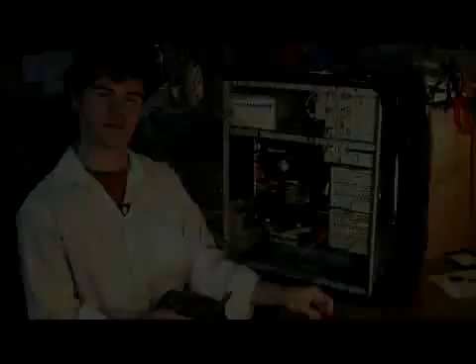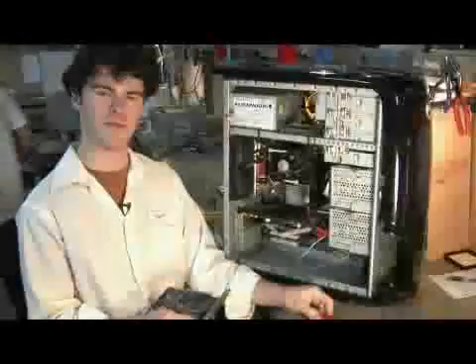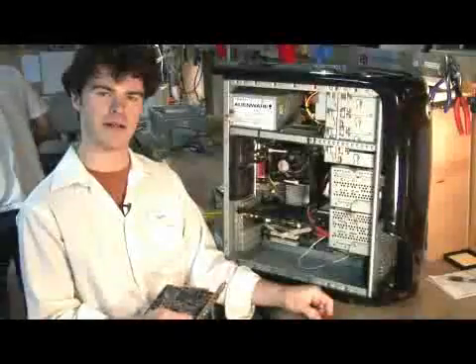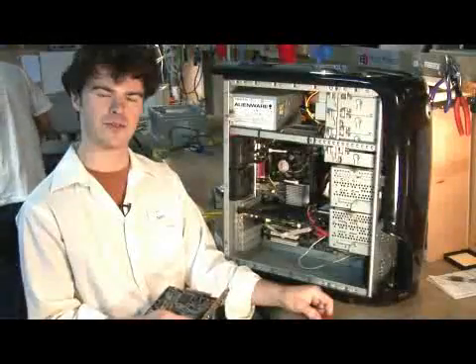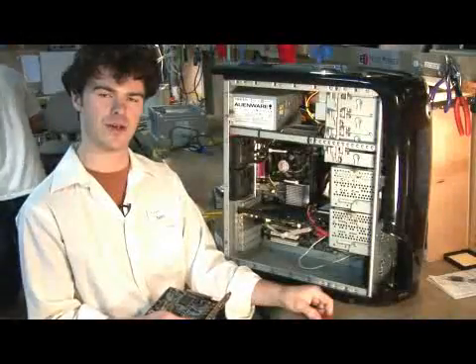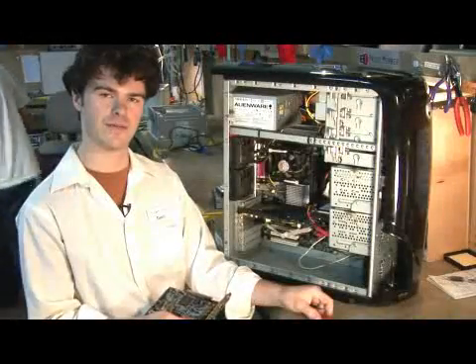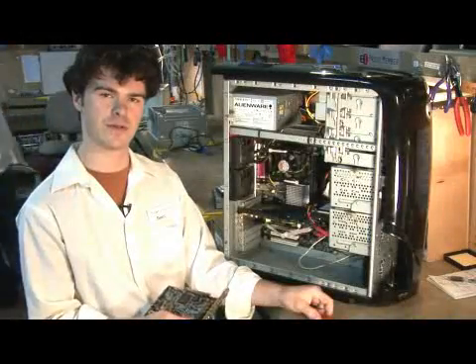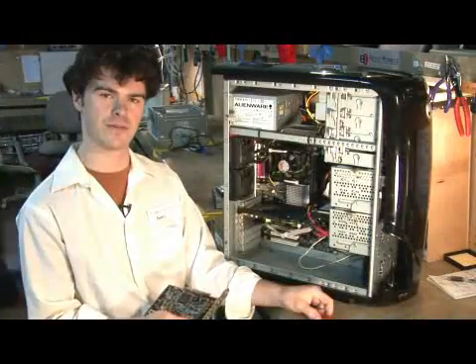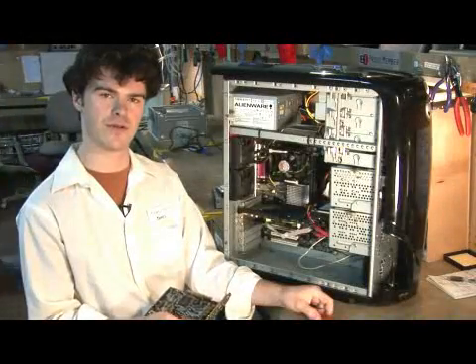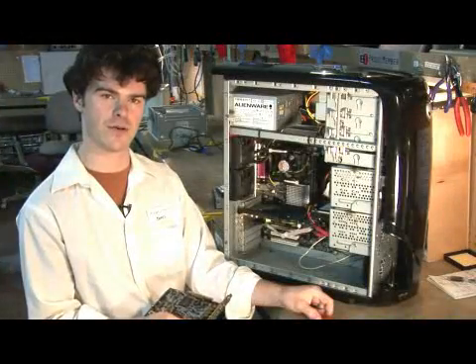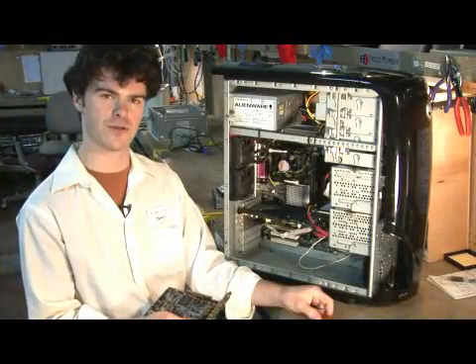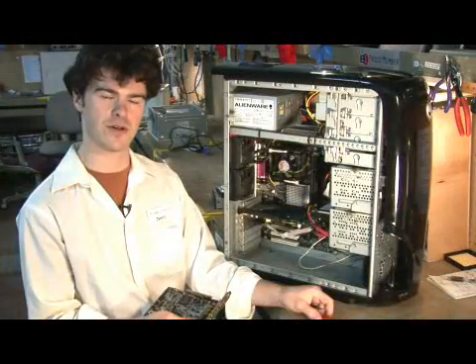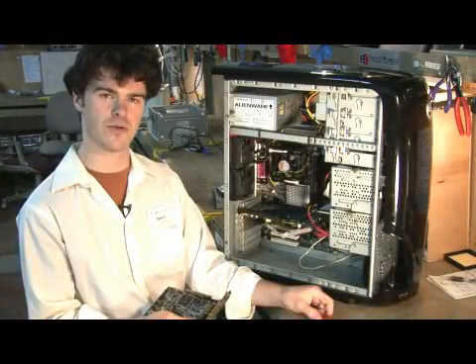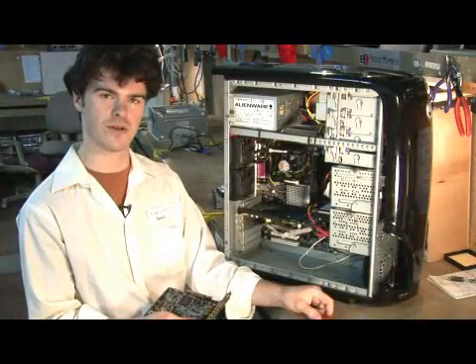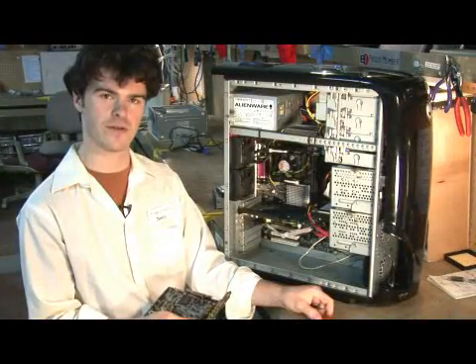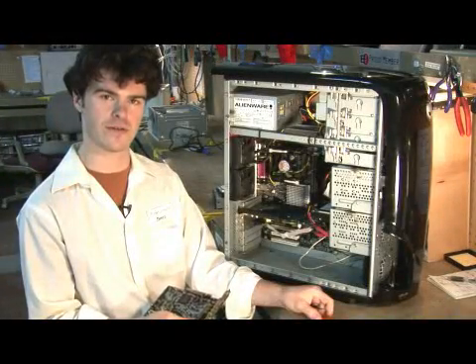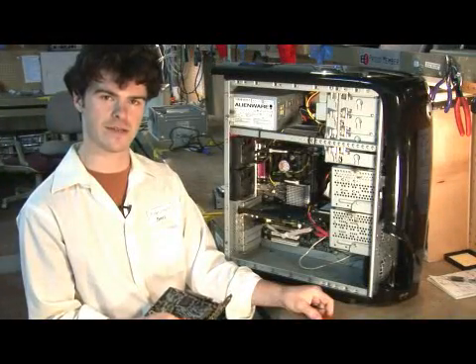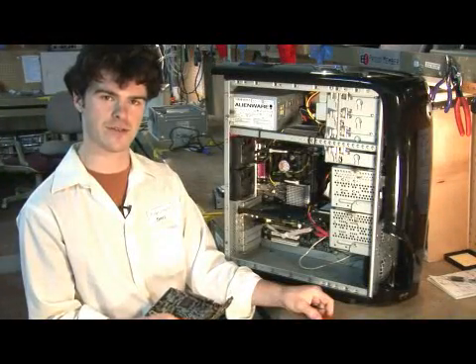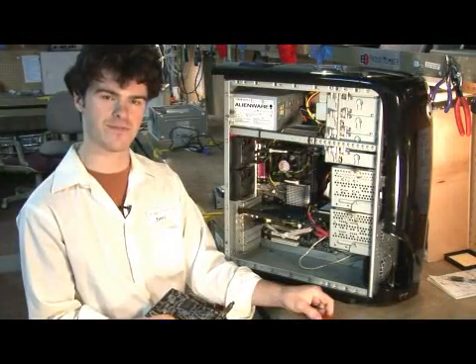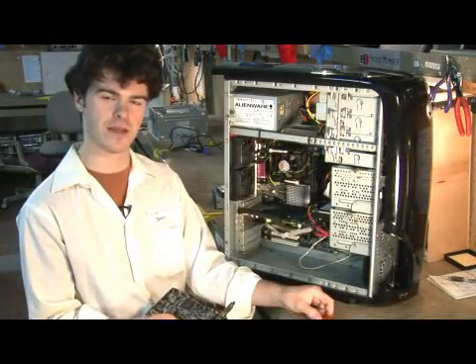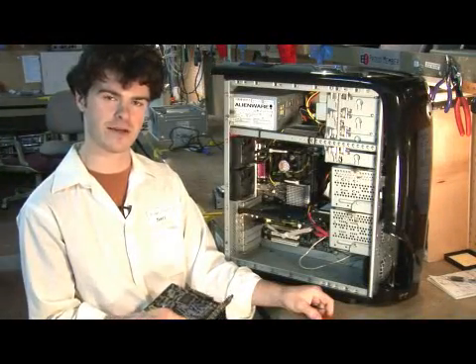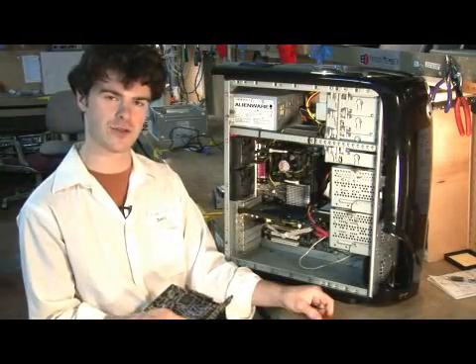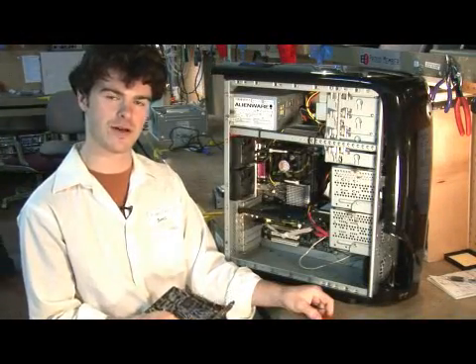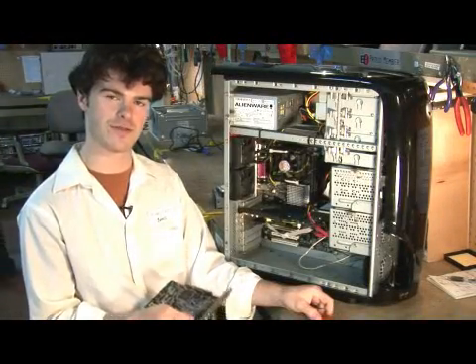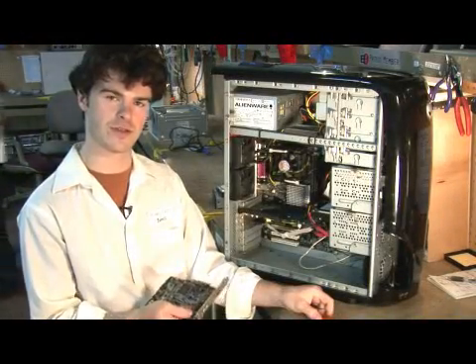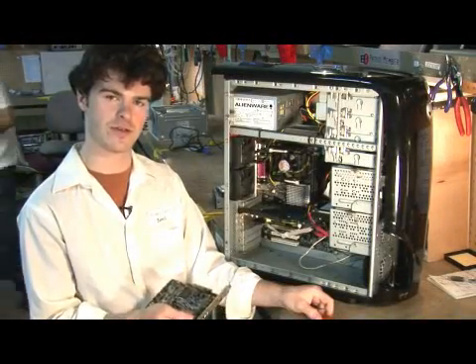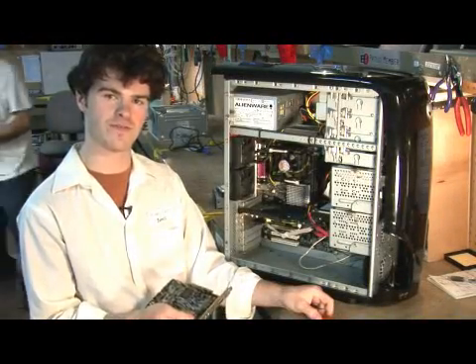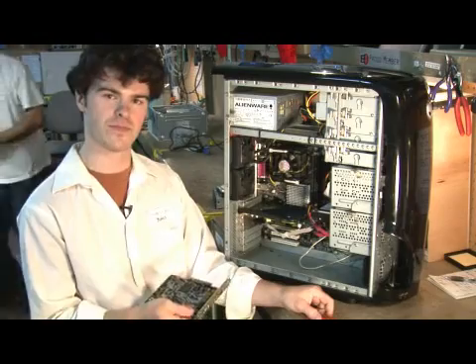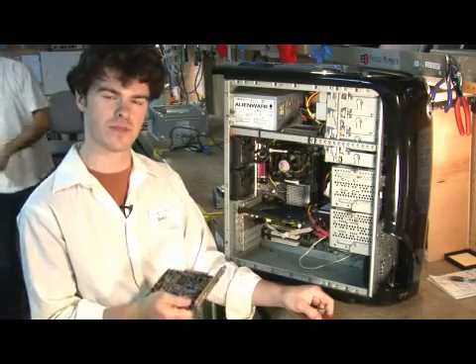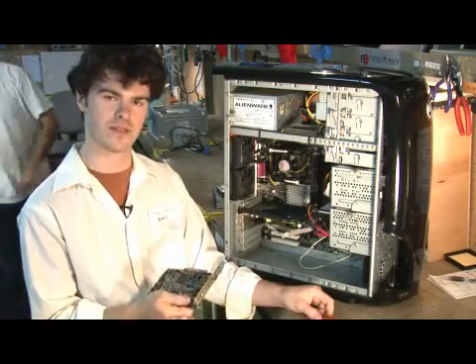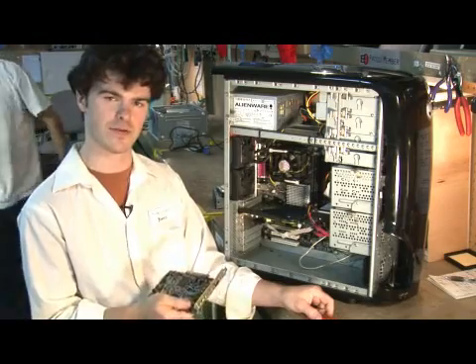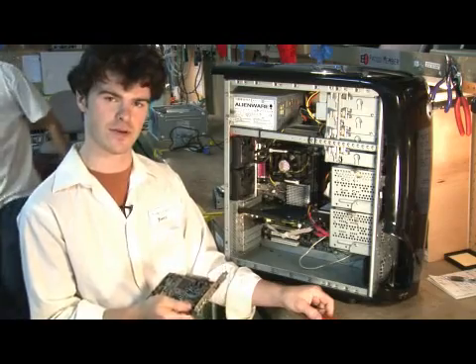My name is James. I'm a Computer Hardware Training Coordinator for Interconnection. Now I'm going to show you how to install a sound card.